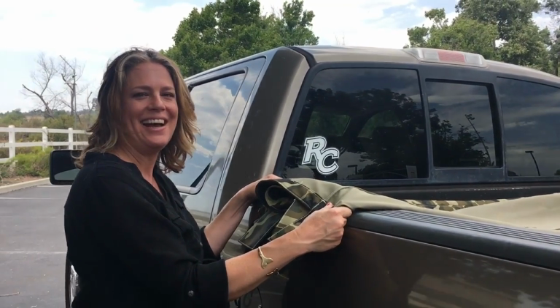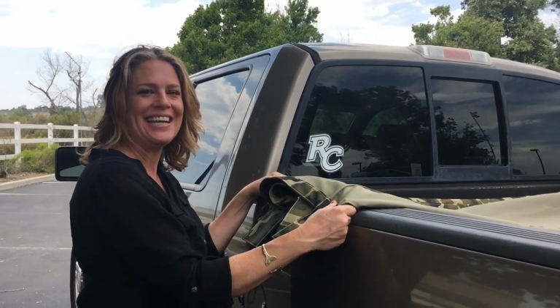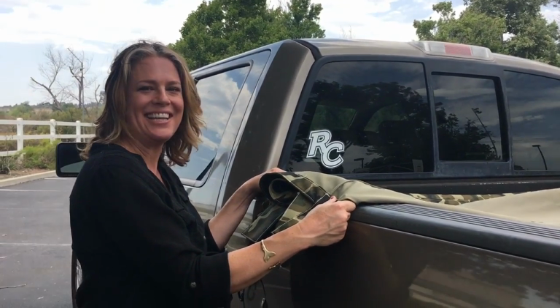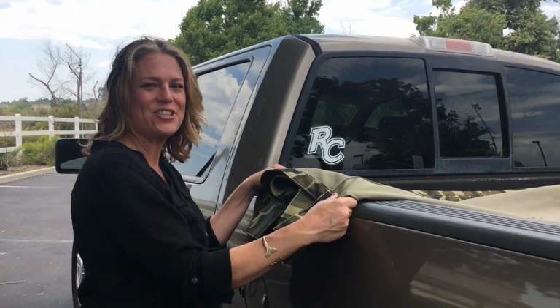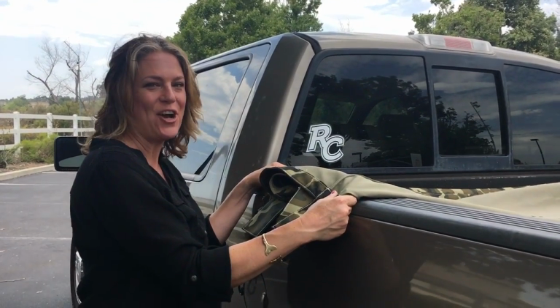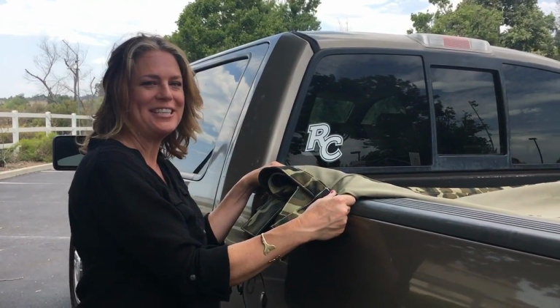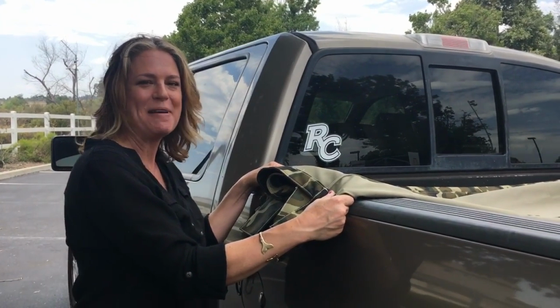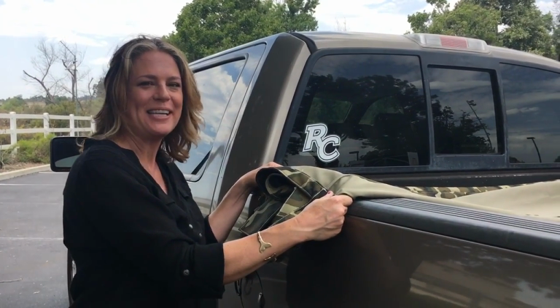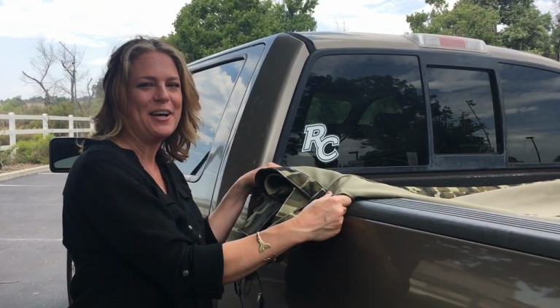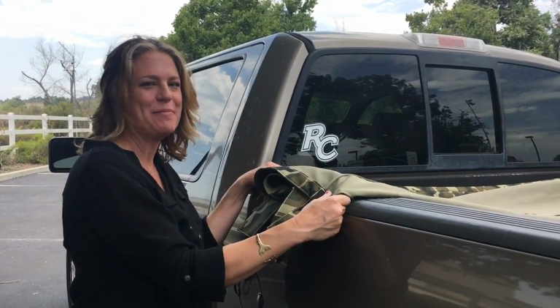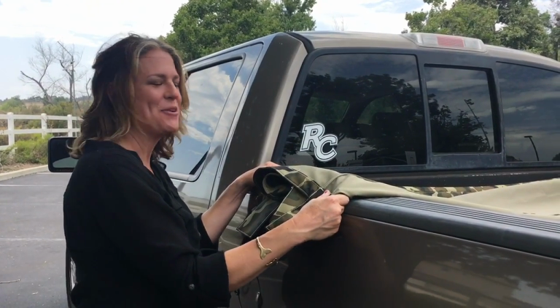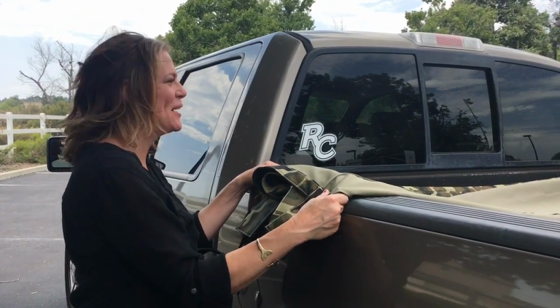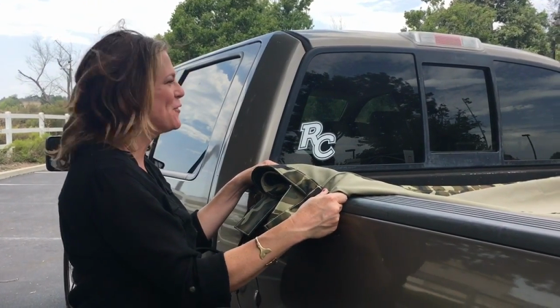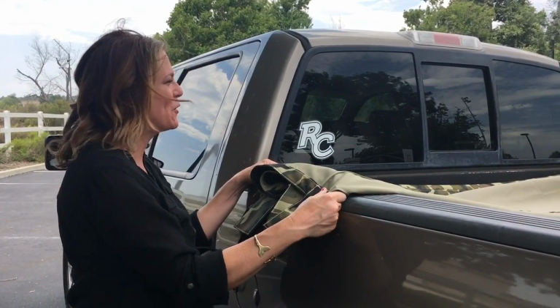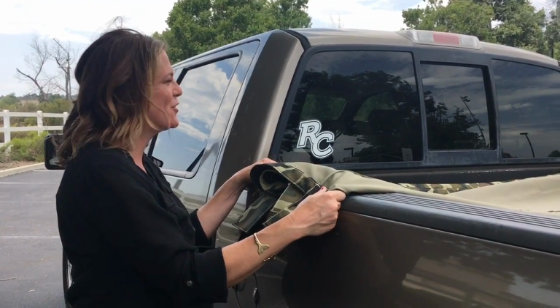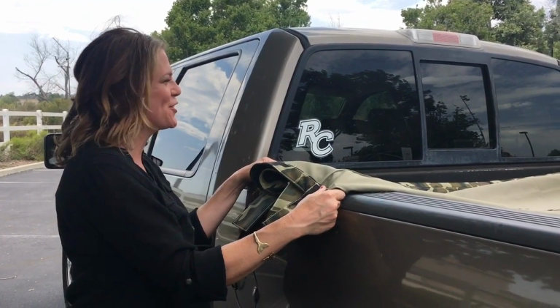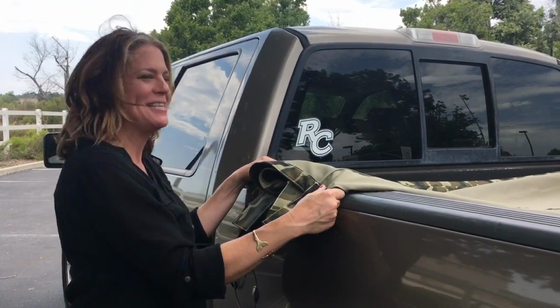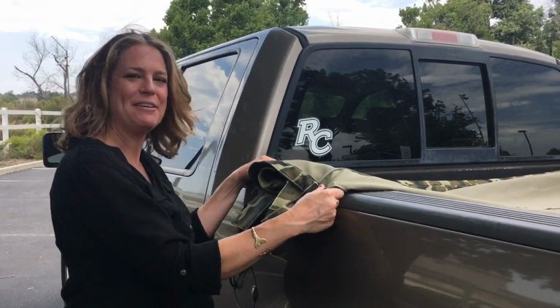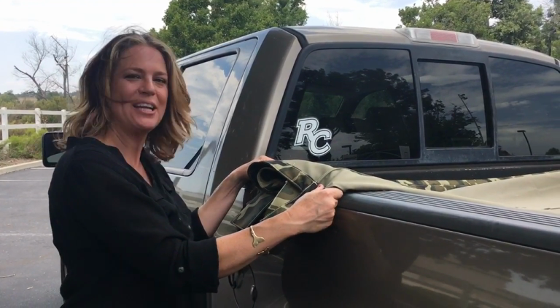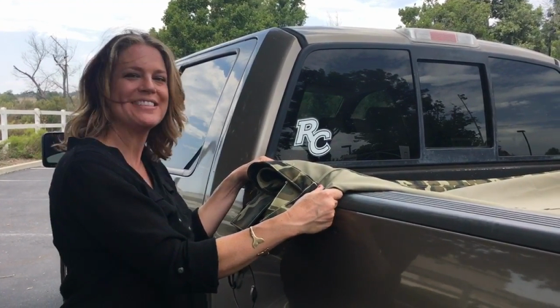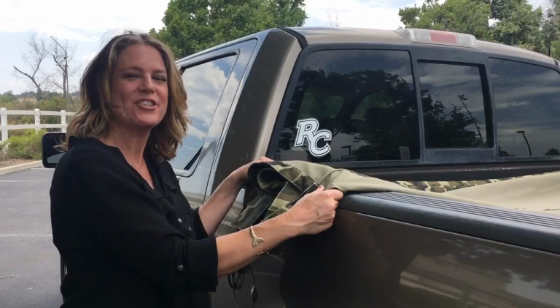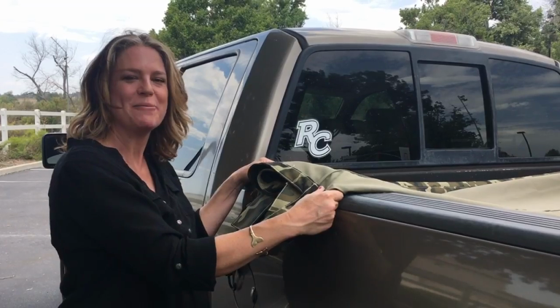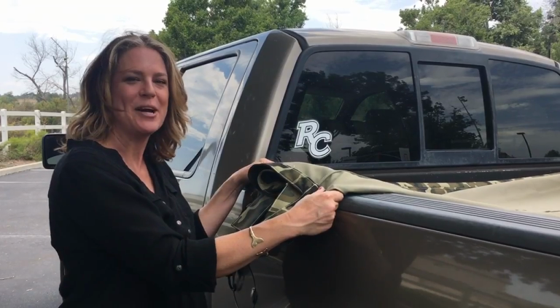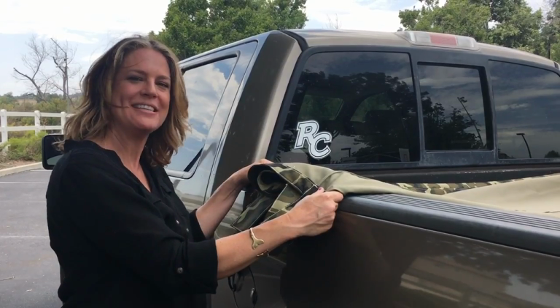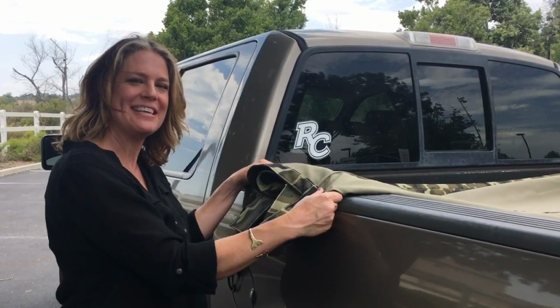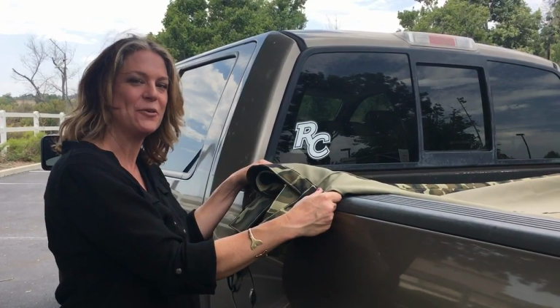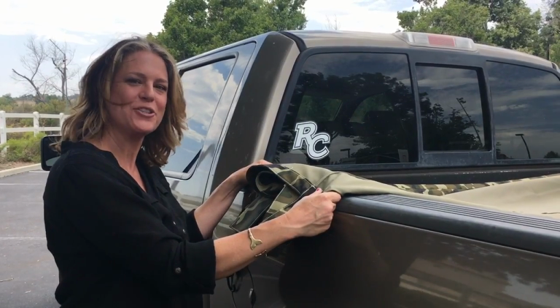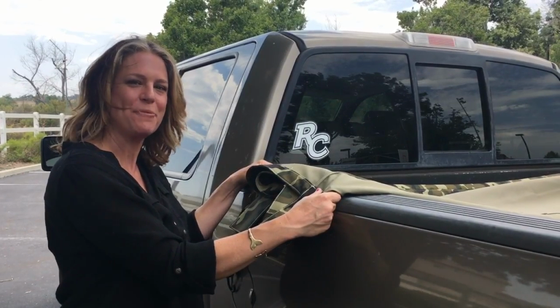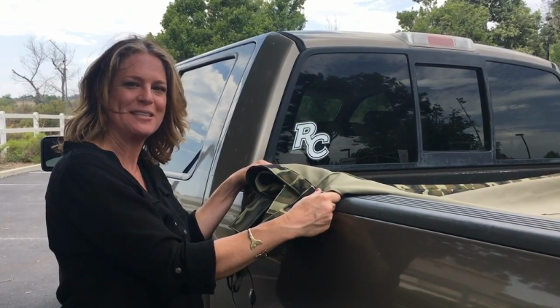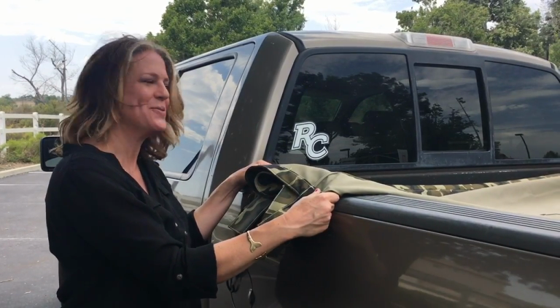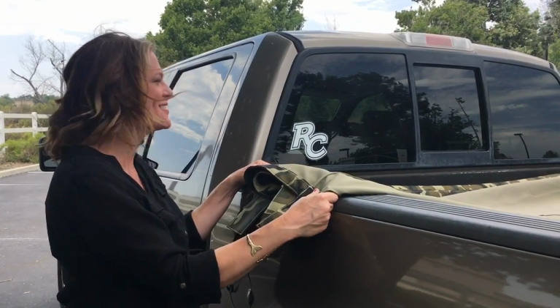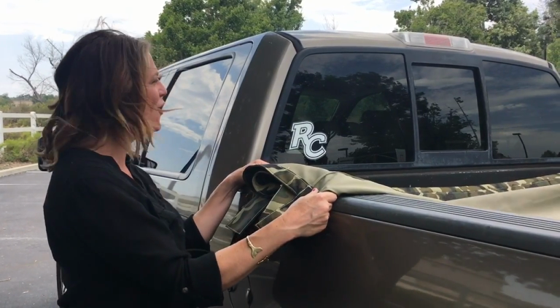Hi again, it's Shawna in Temecula. I'm here with Michael from the Quick Tarp team and he's going to show me how easy the Quick Tarp is to install.